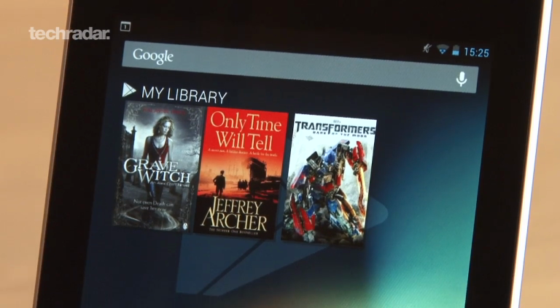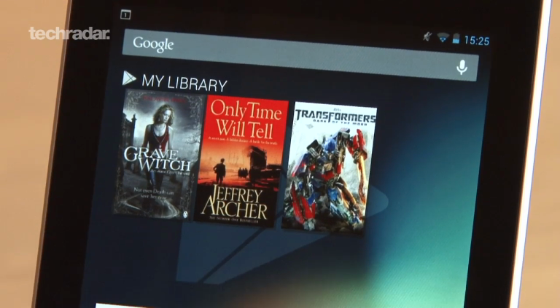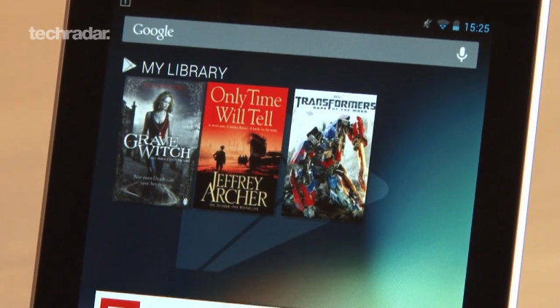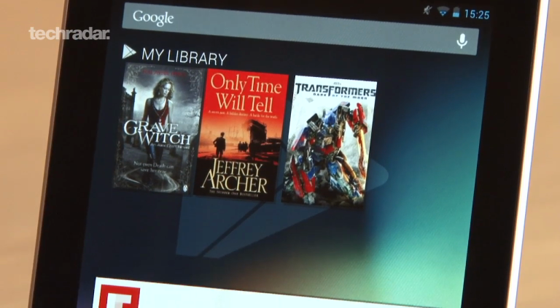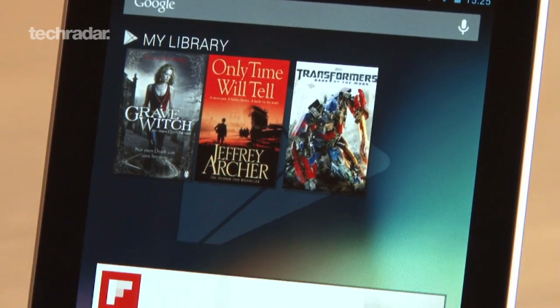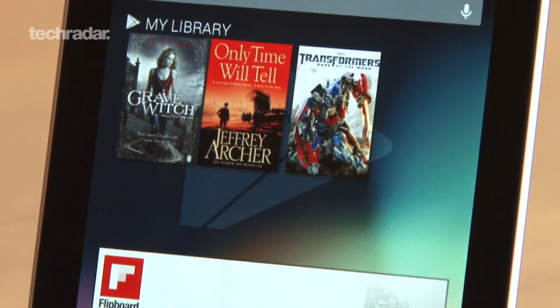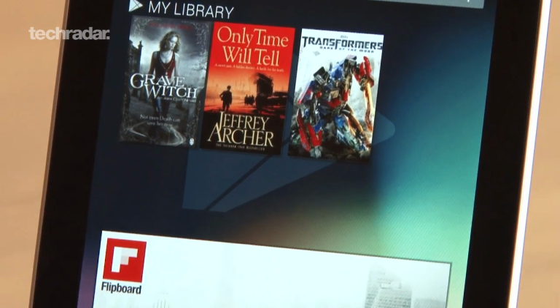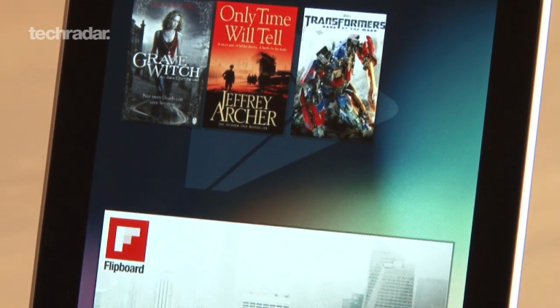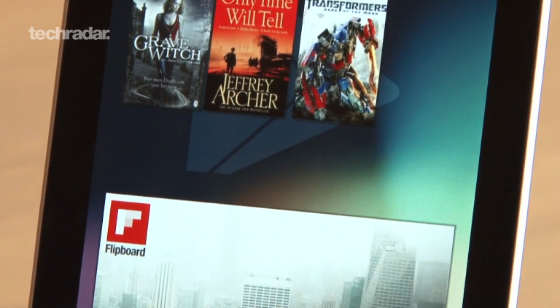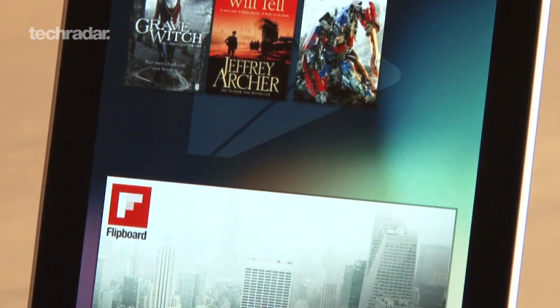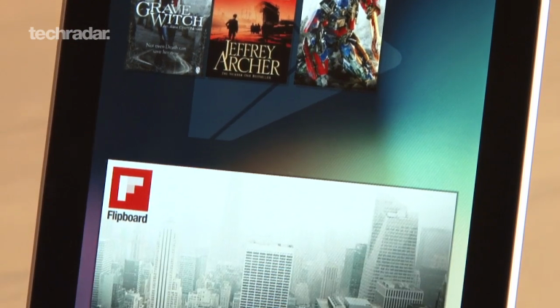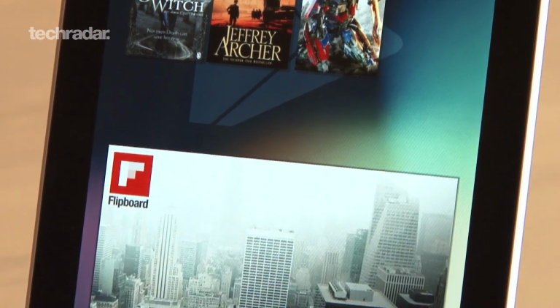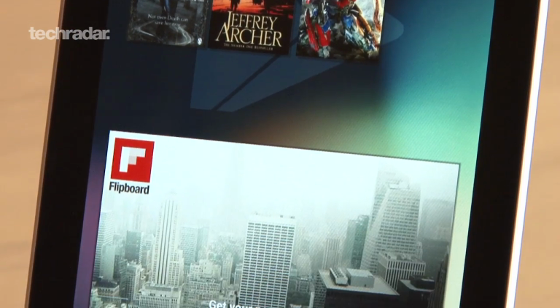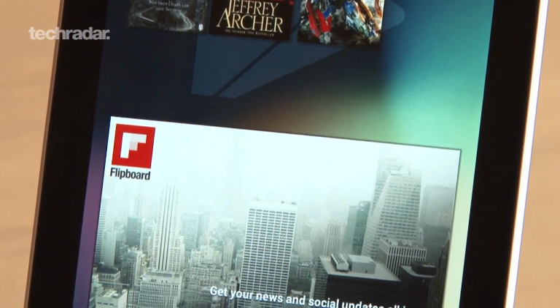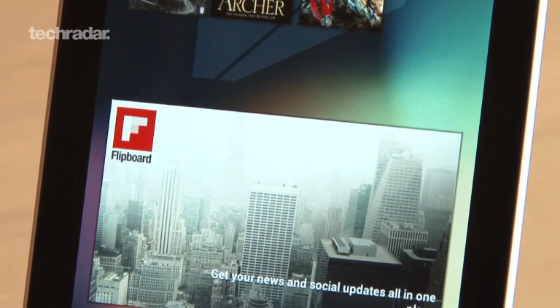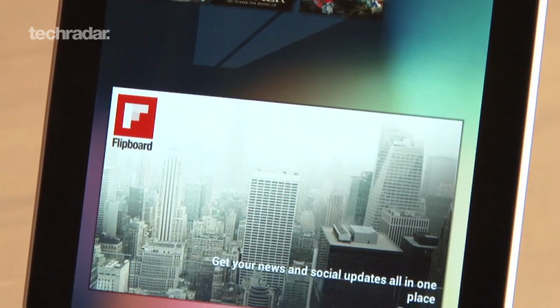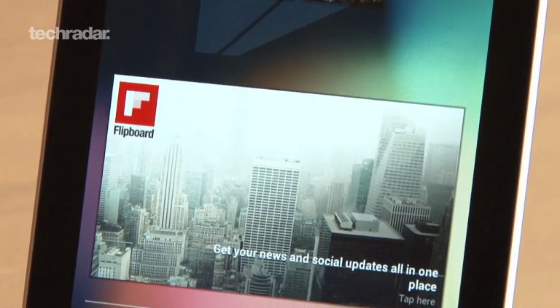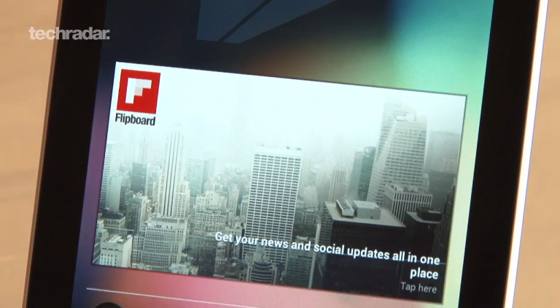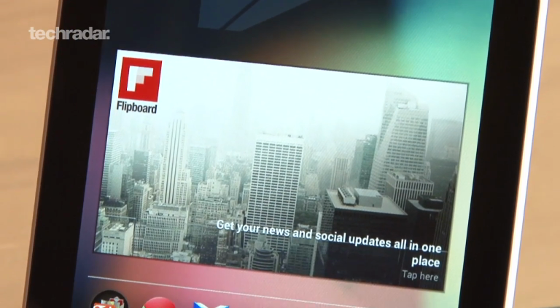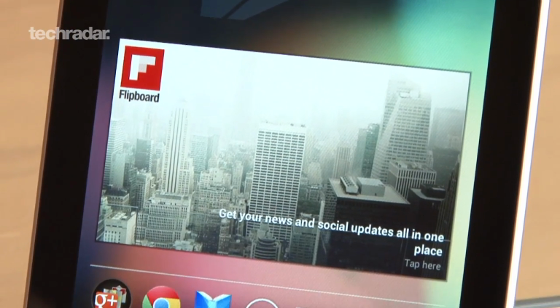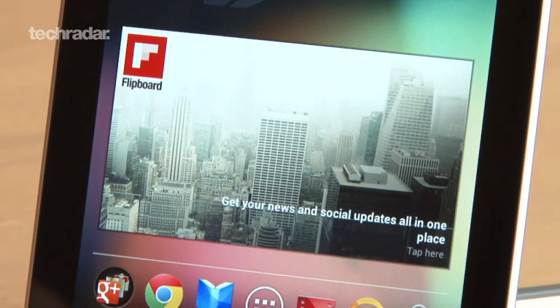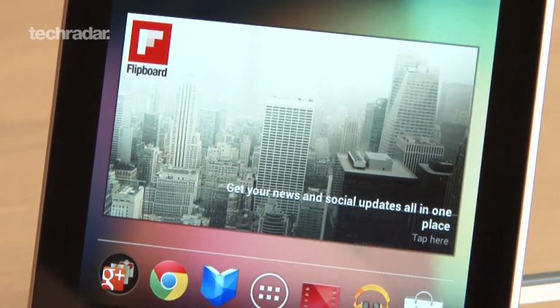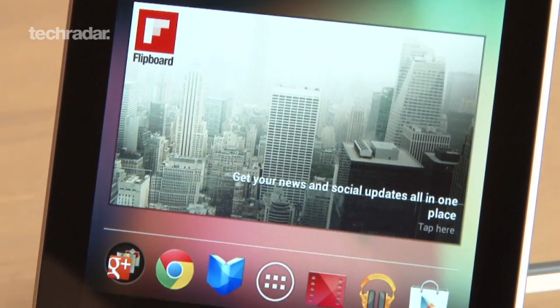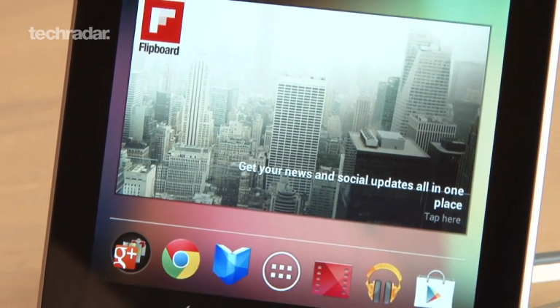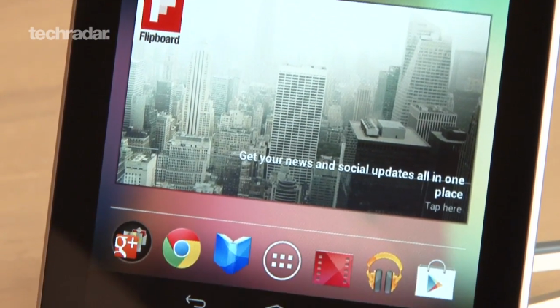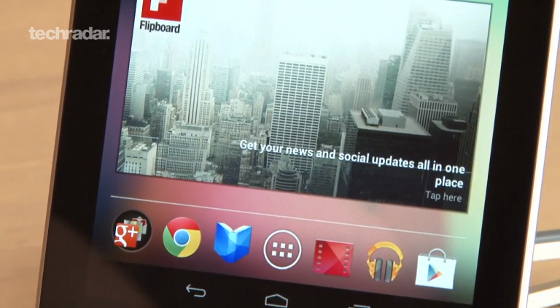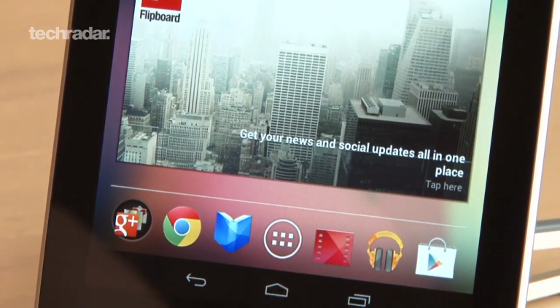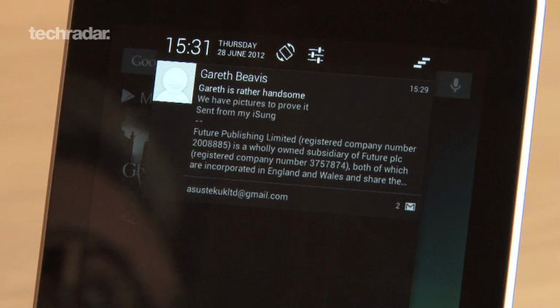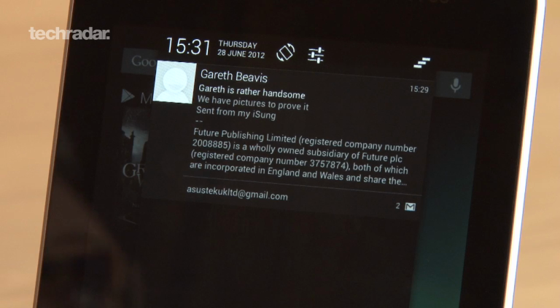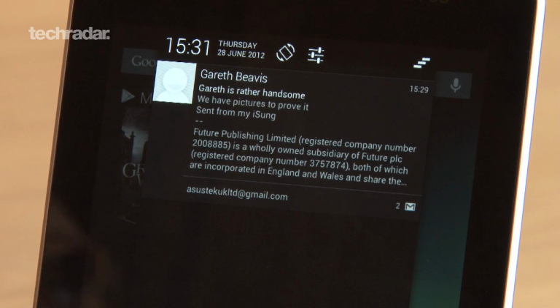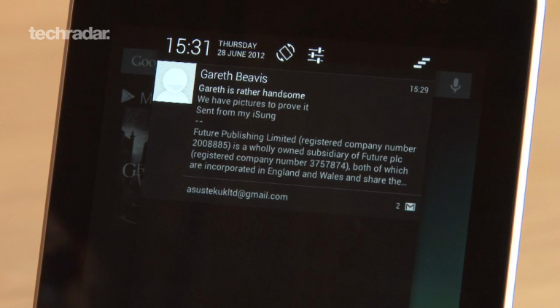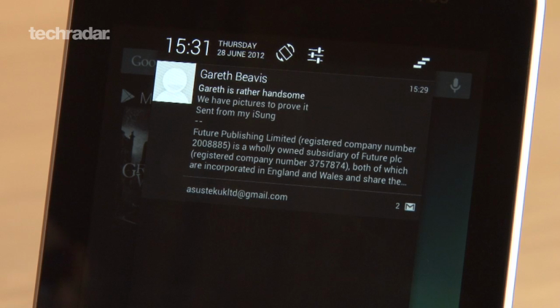For more Android Jelly Bean and Nexus 7 videos, check out our channel or go to techradar.com.